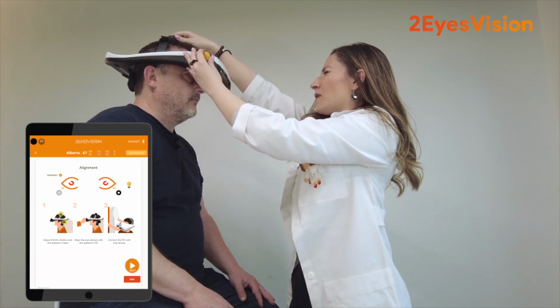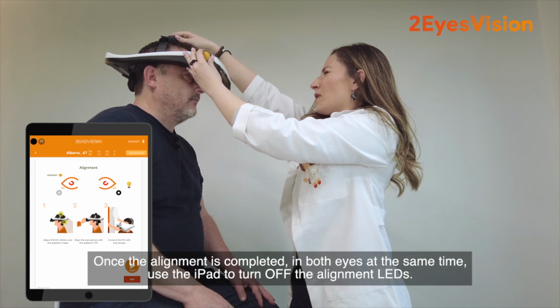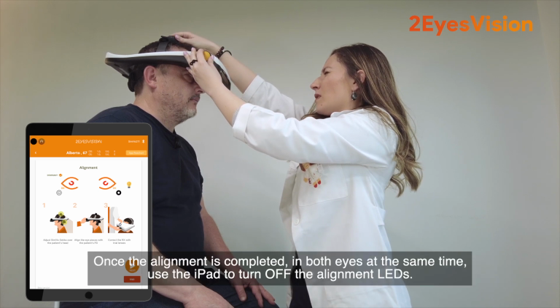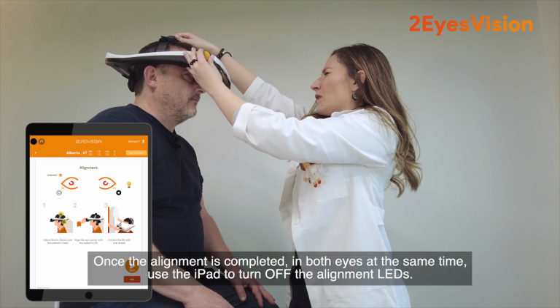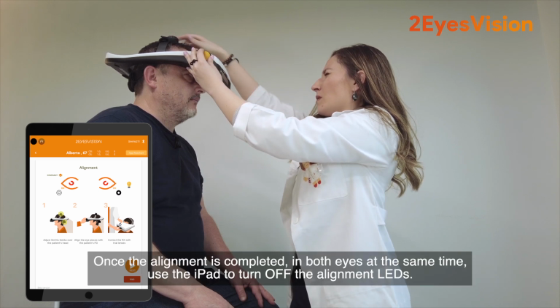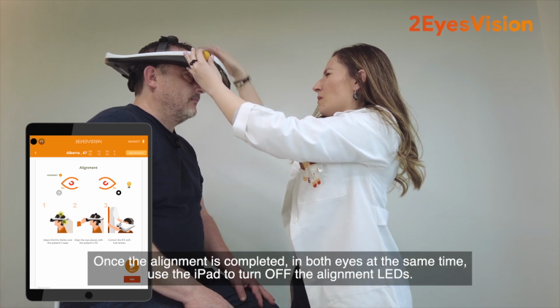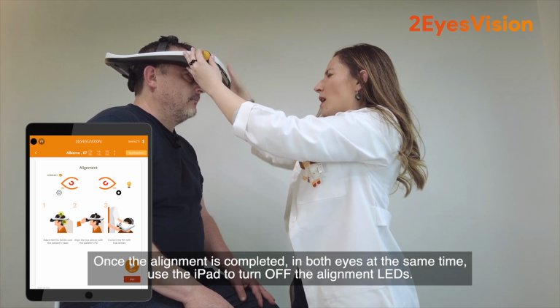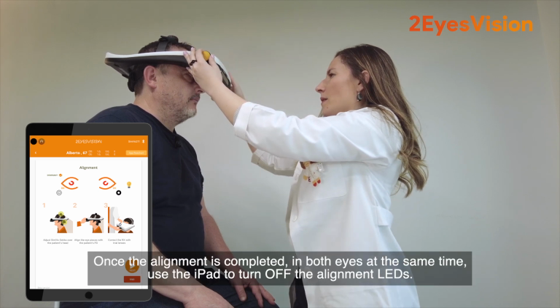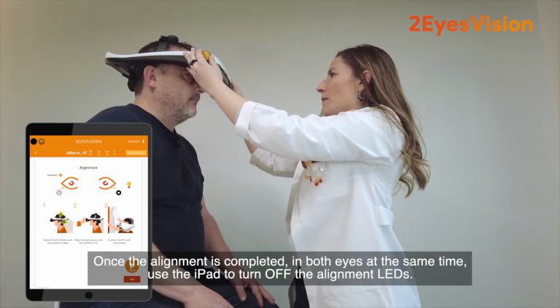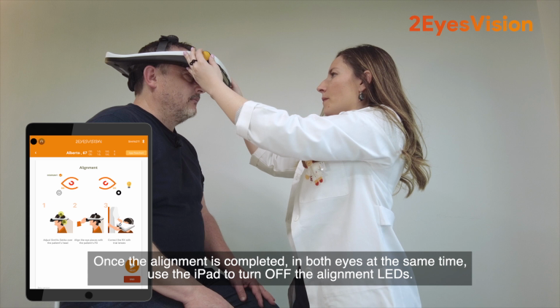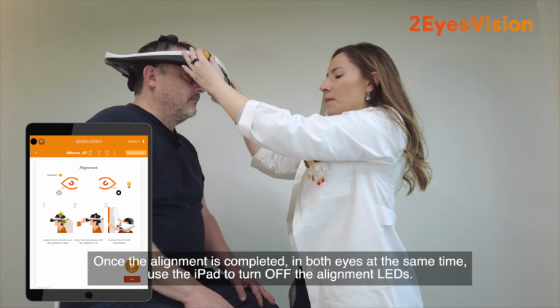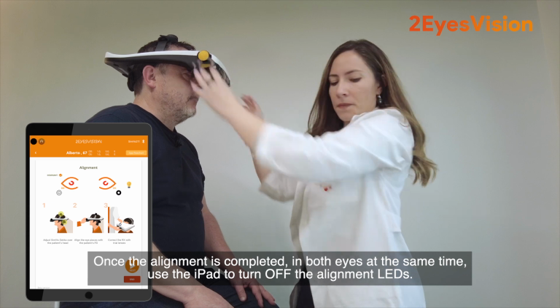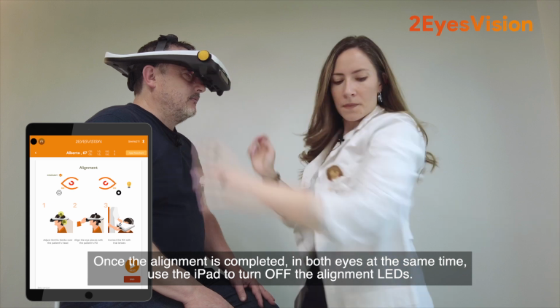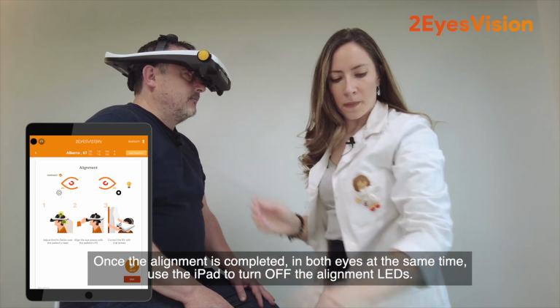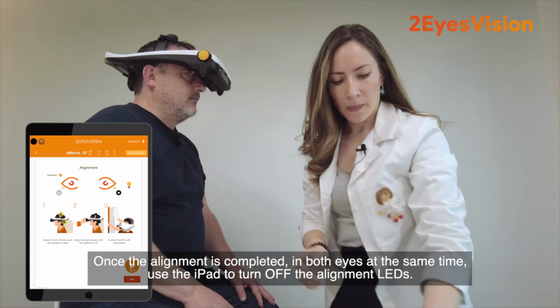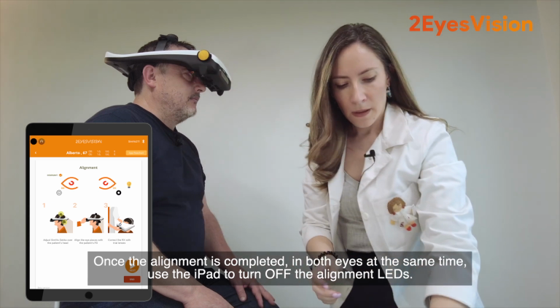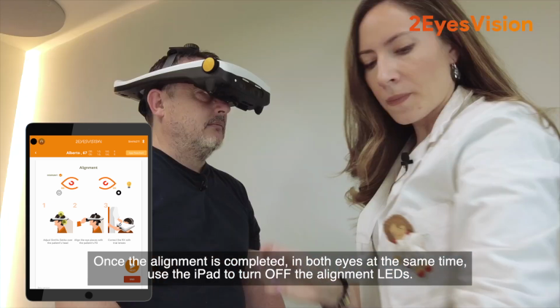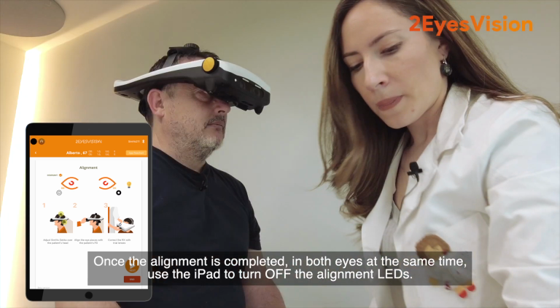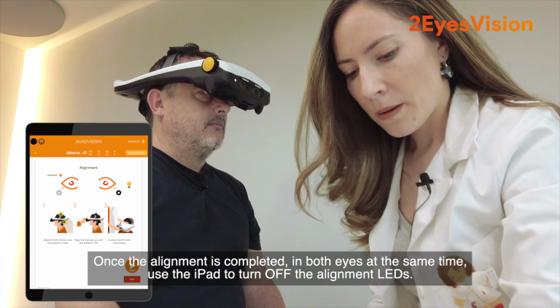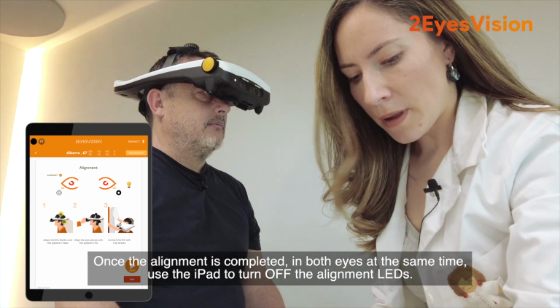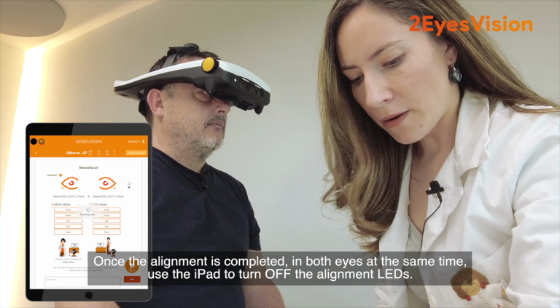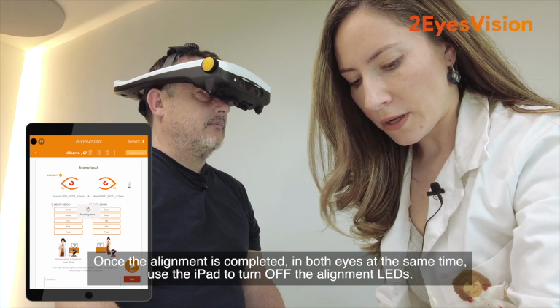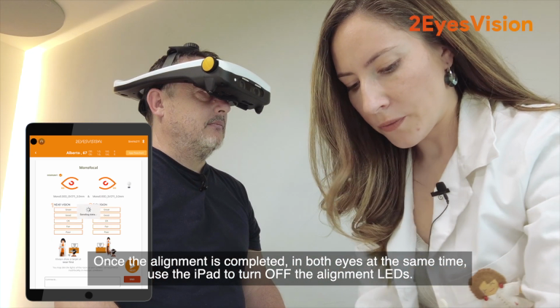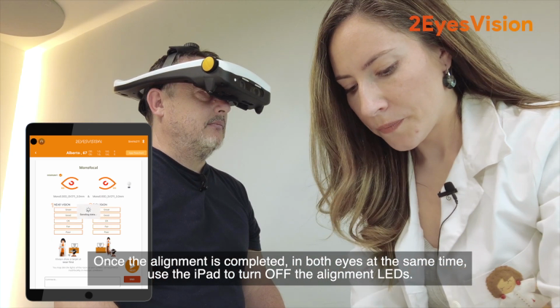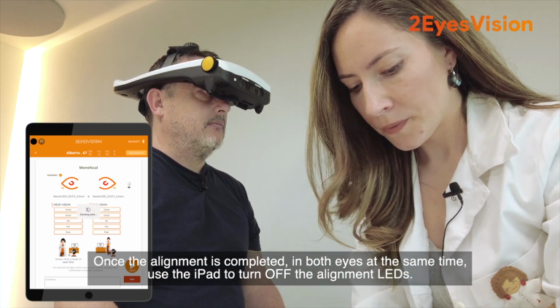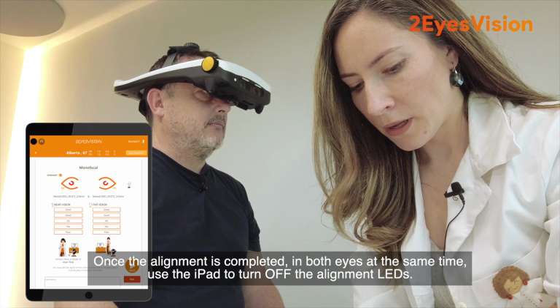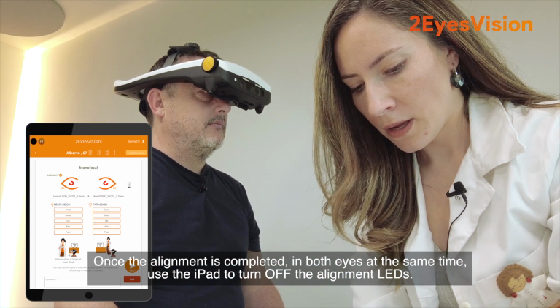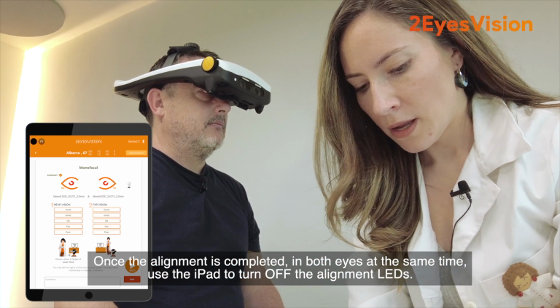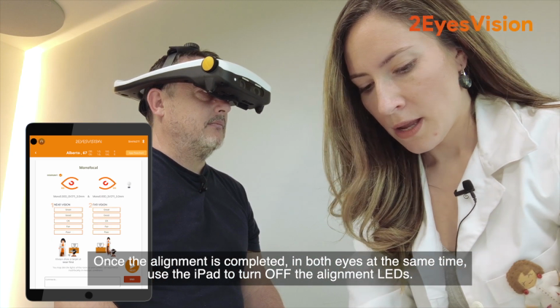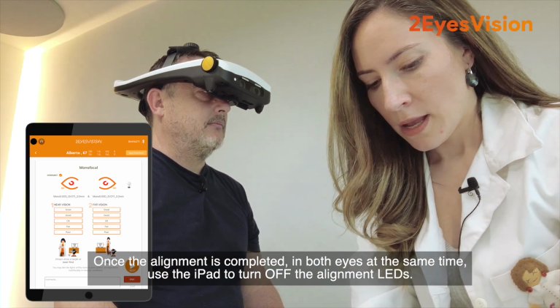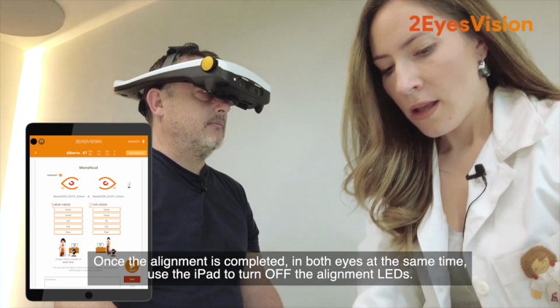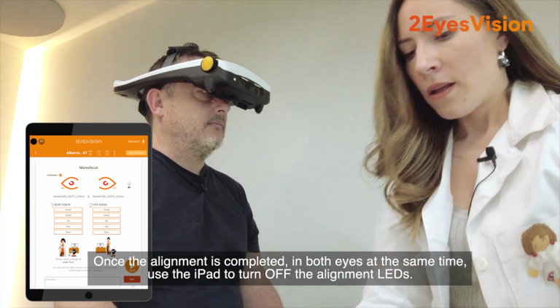Once the alignment is completed in both eyes at the same time, use the iPad to turn off the alignment LEDs.